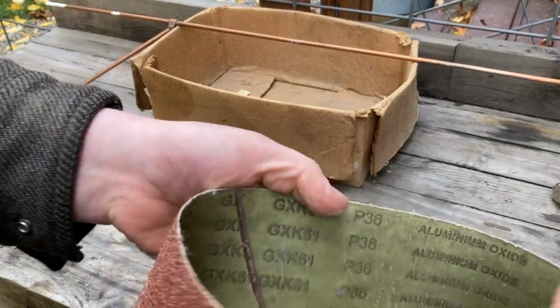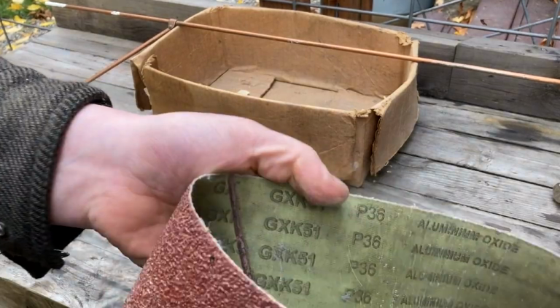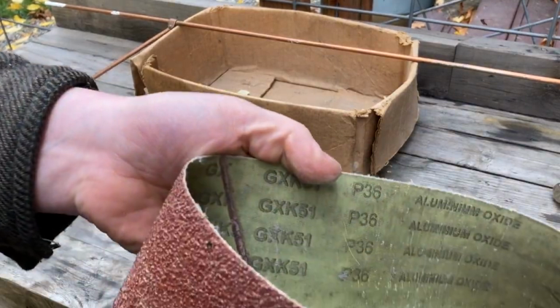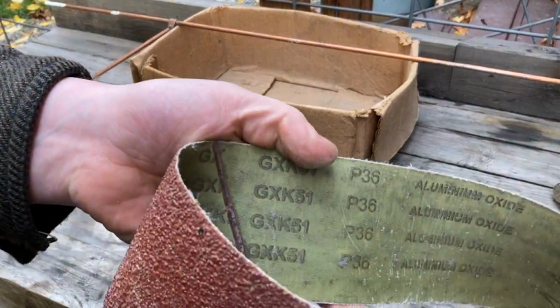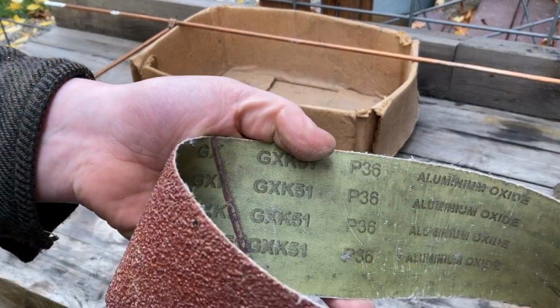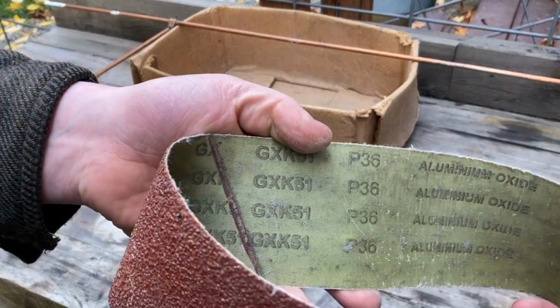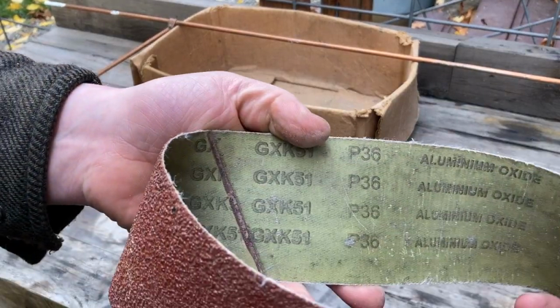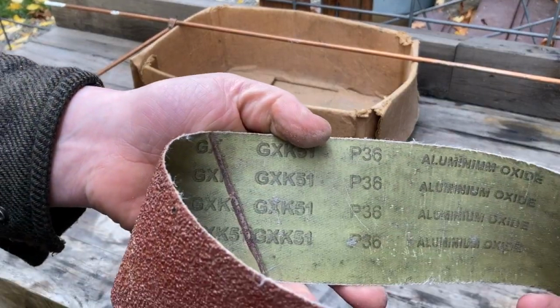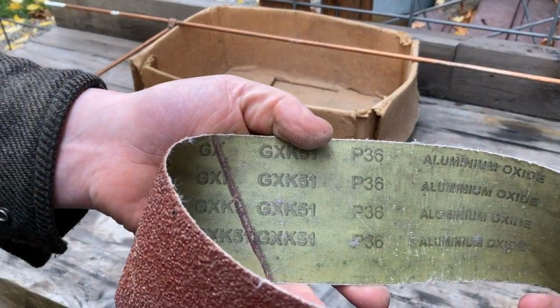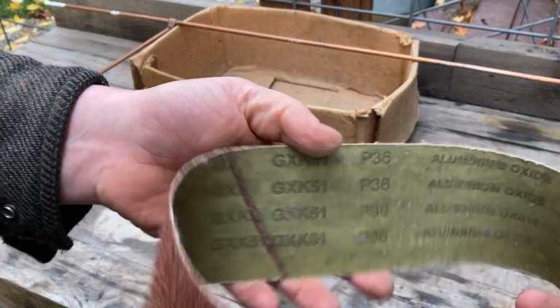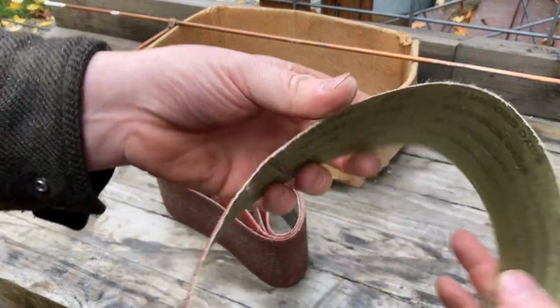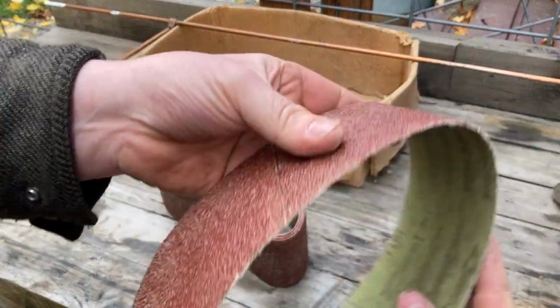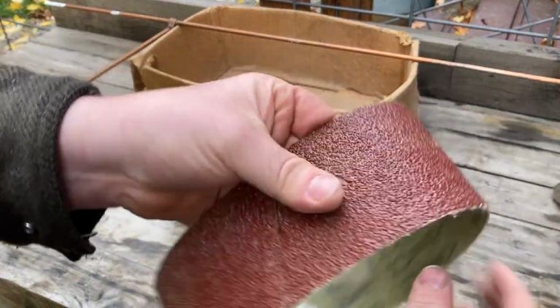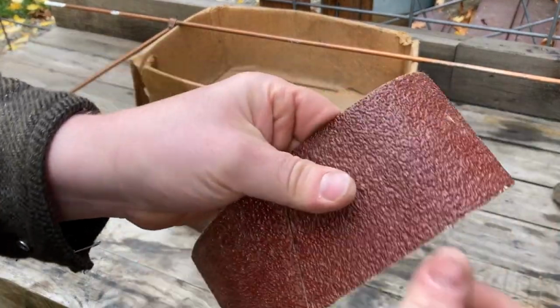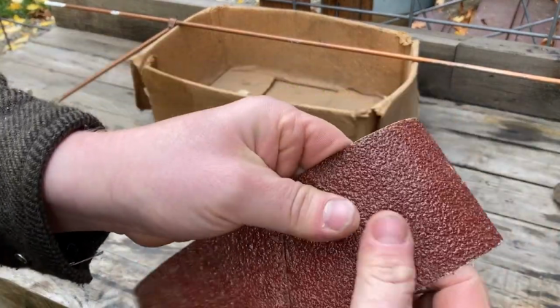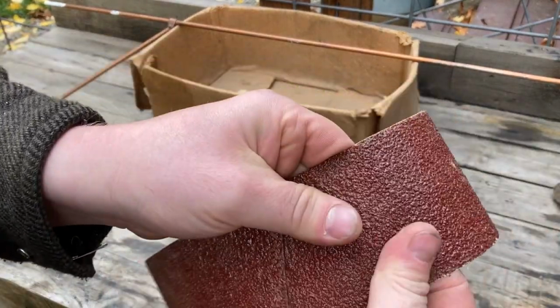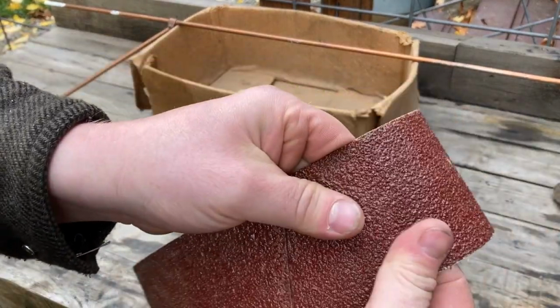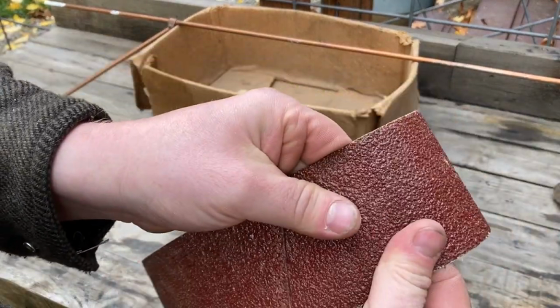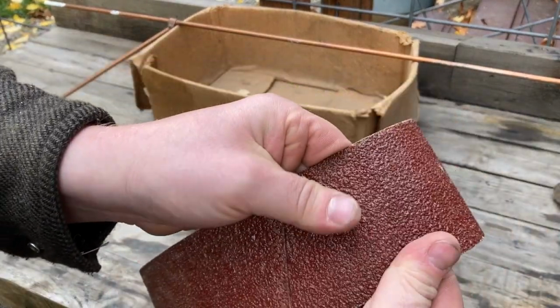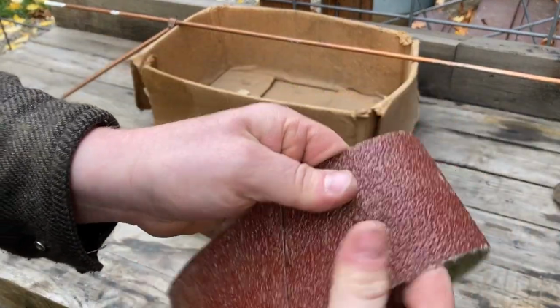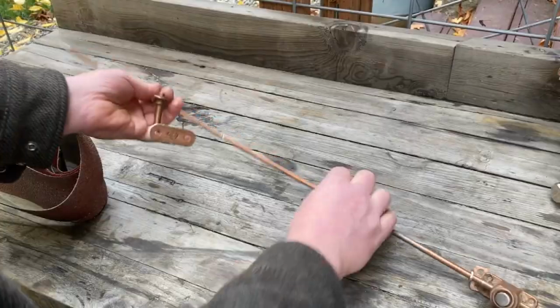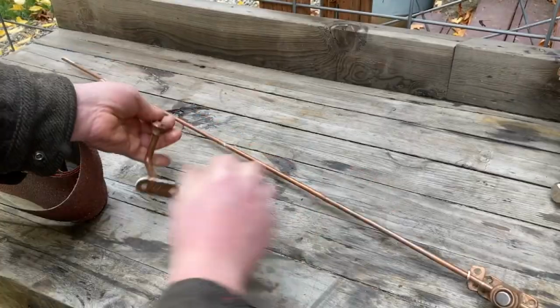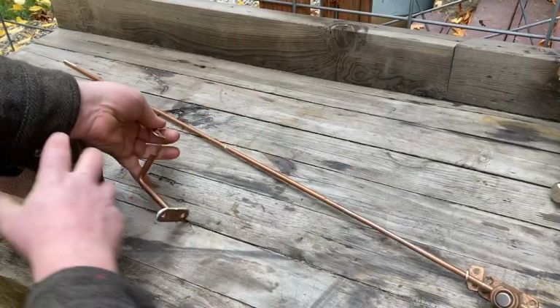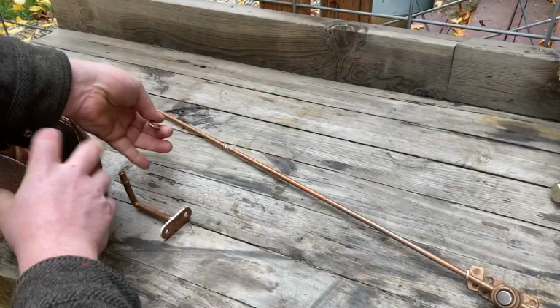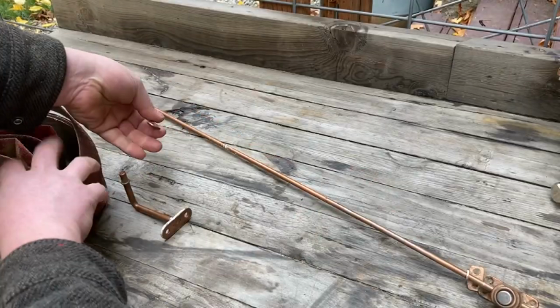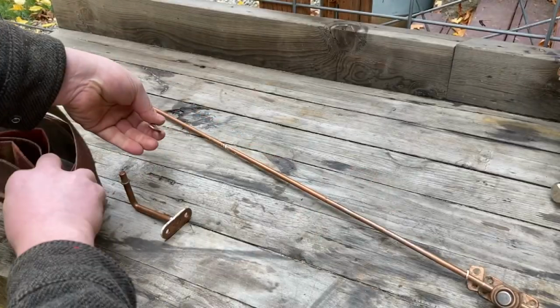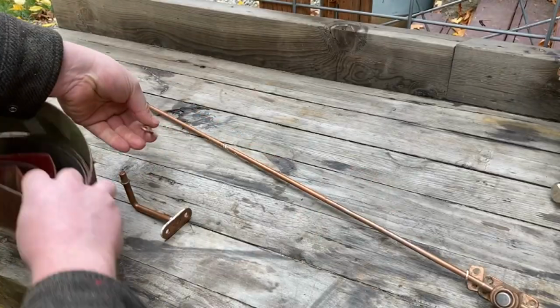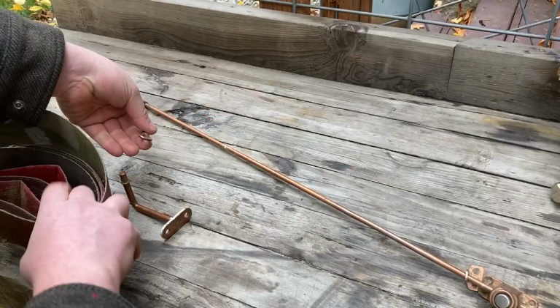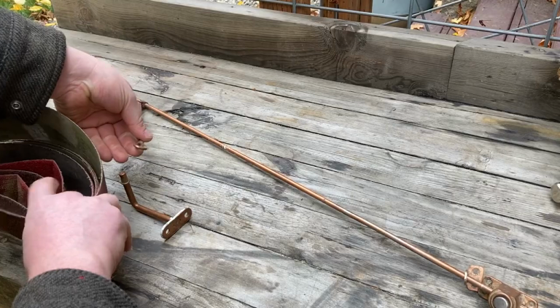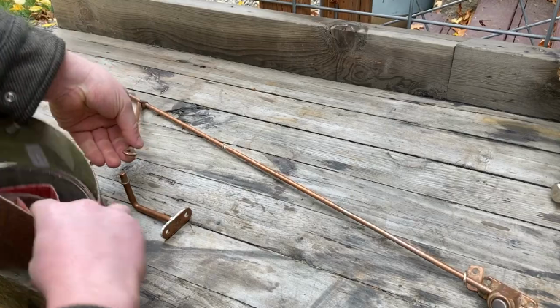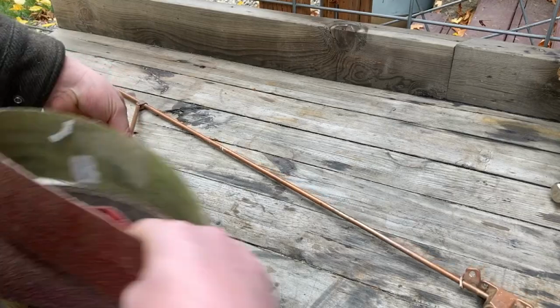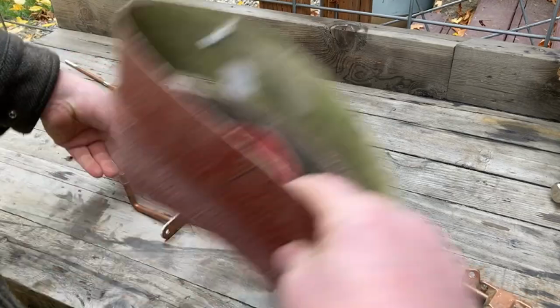I got five low-grit sanding belts here — you can see they are 36 grit. These are good; you put them over a block and you can use them to sand.